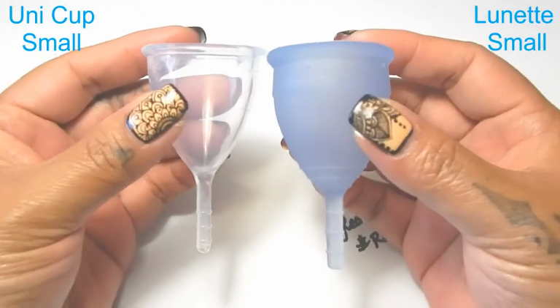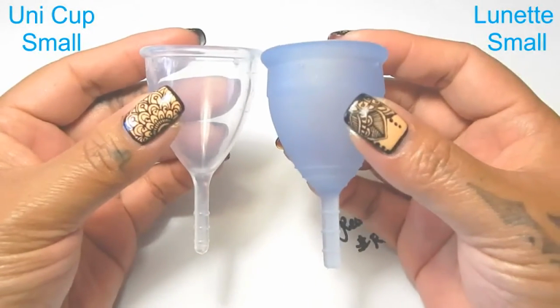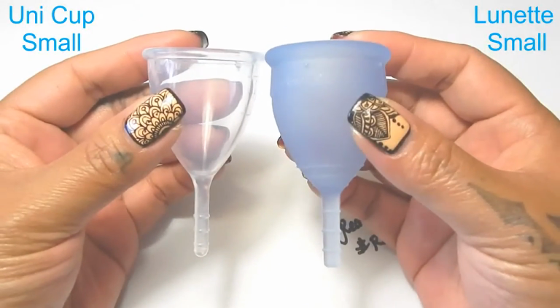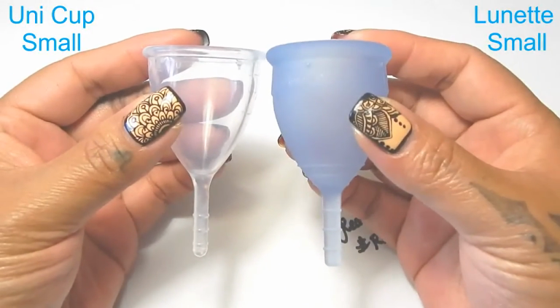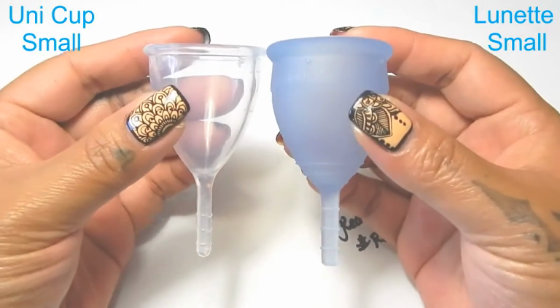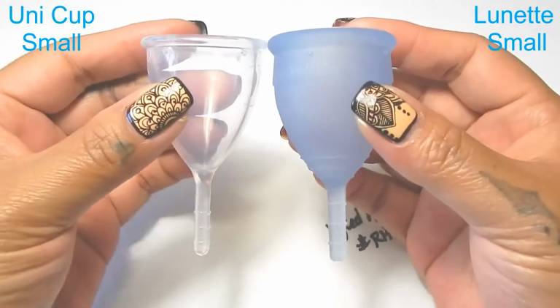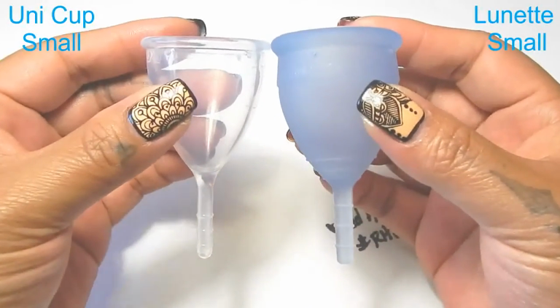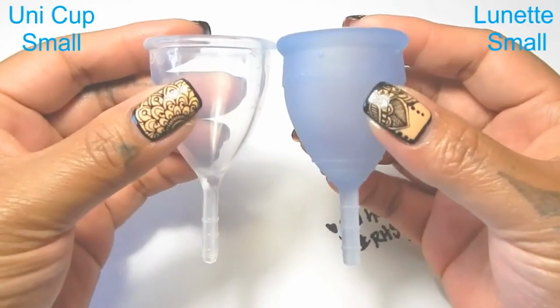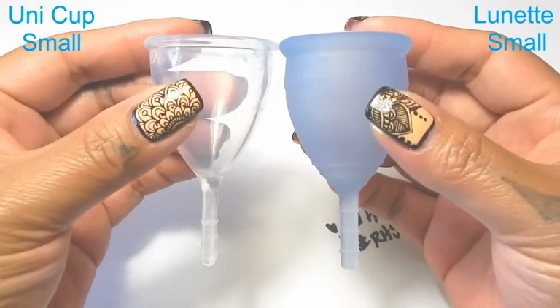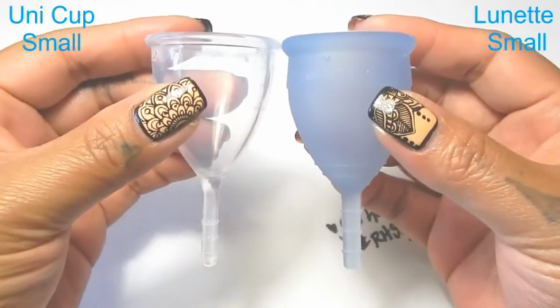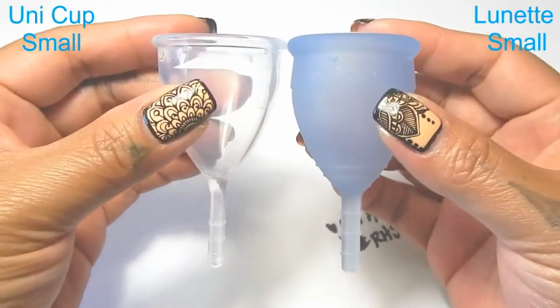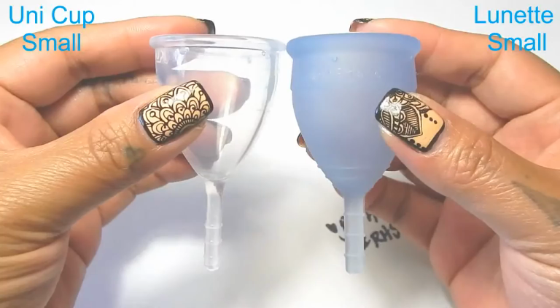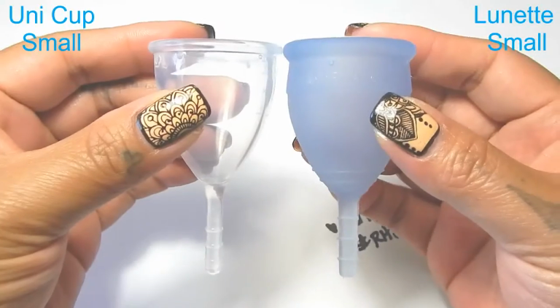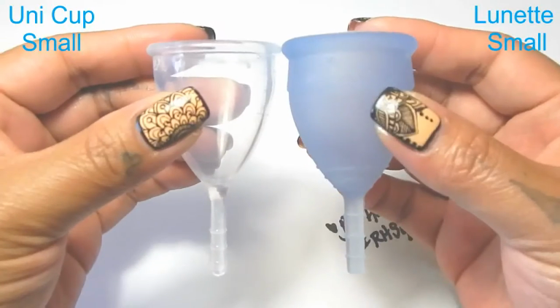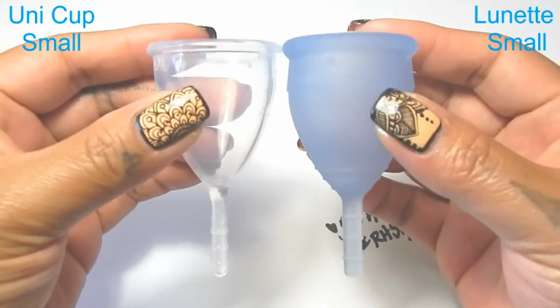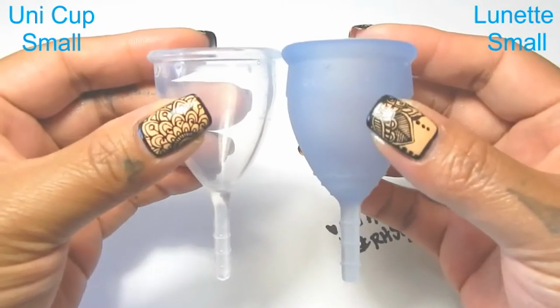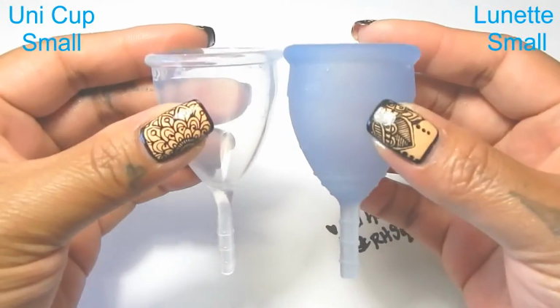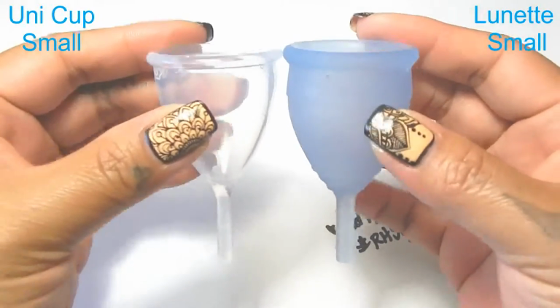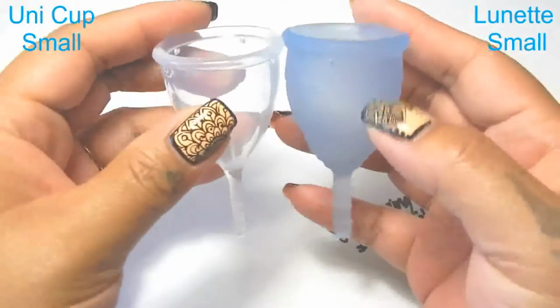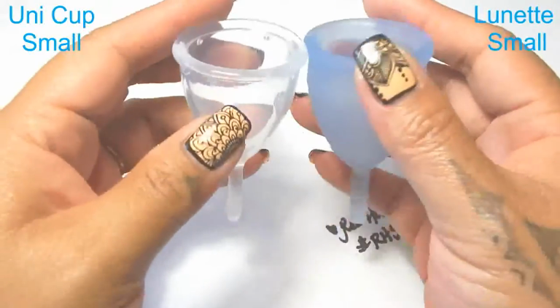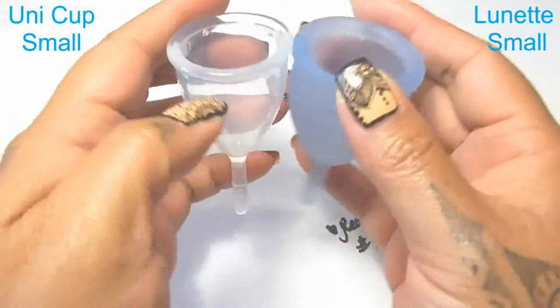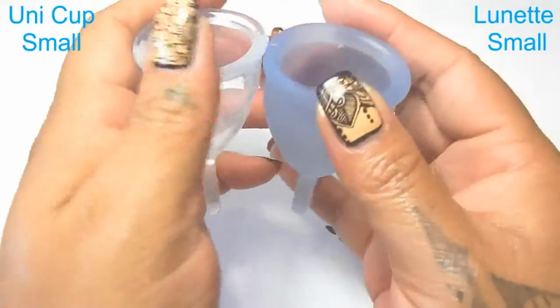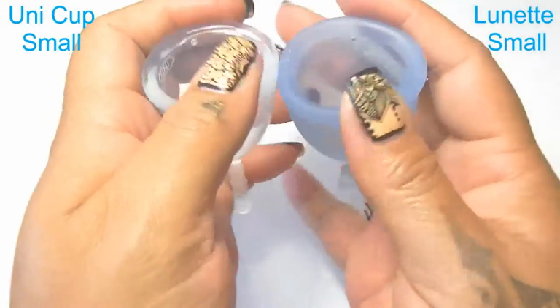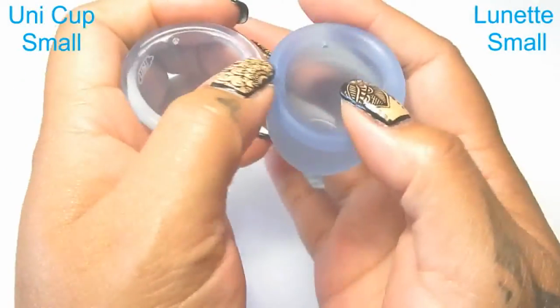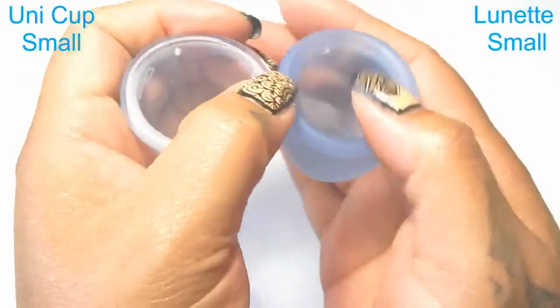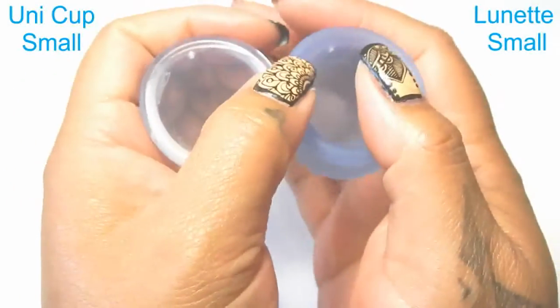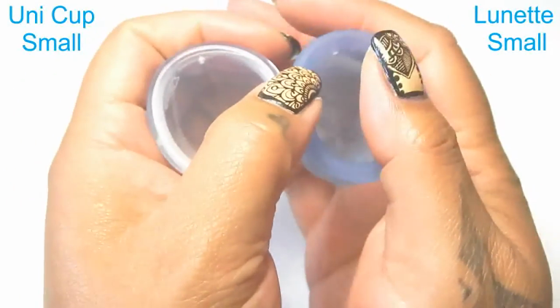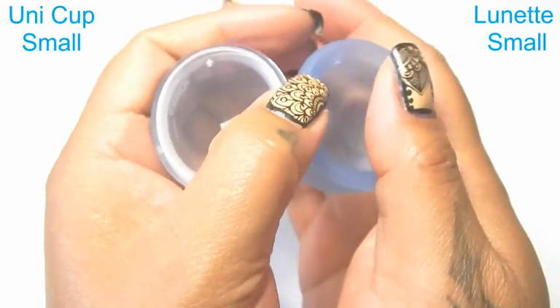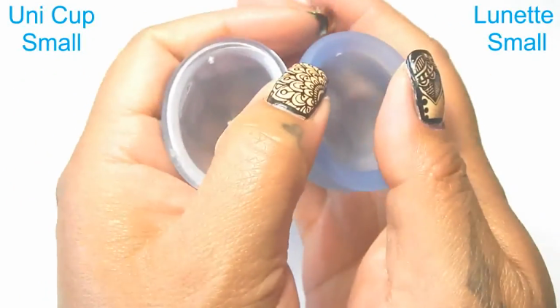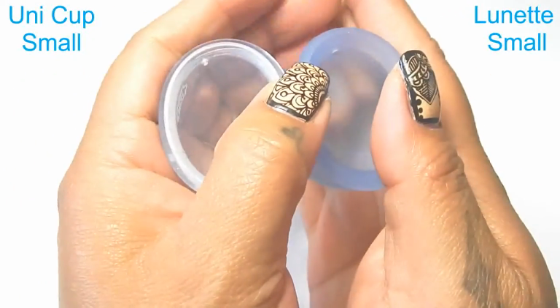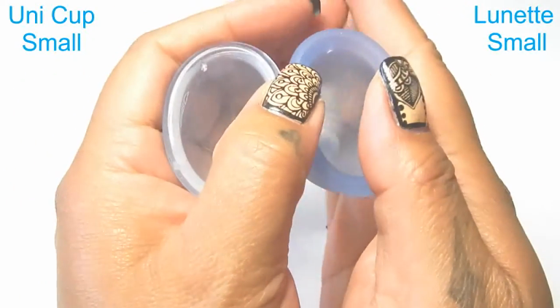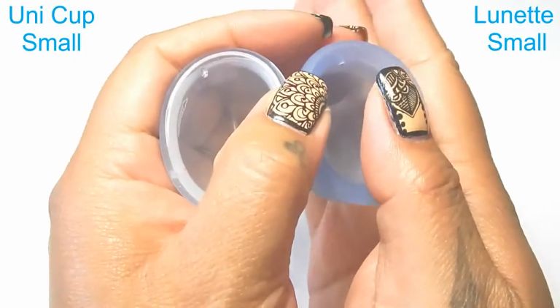So I'm going to place these two cups in the palms of my hands, give them a squish, swap hands, give them a squish again, and then compare the rims.